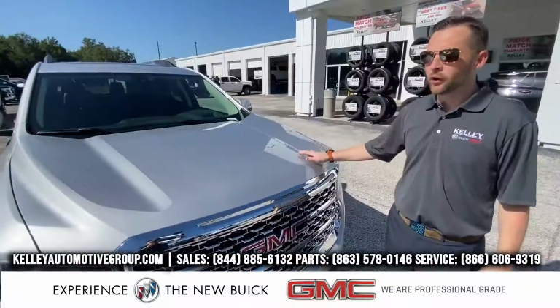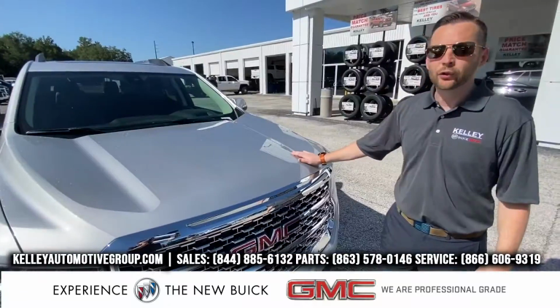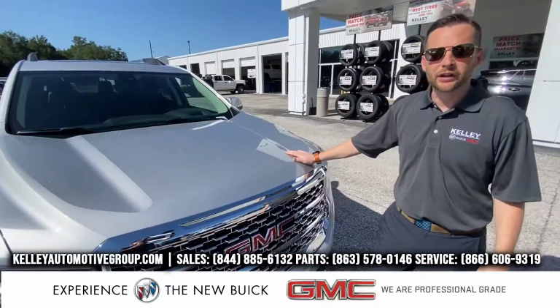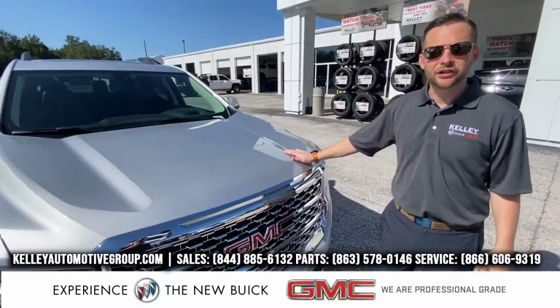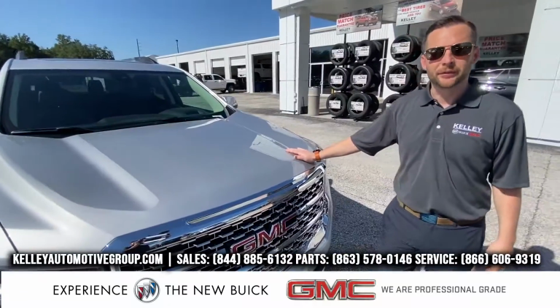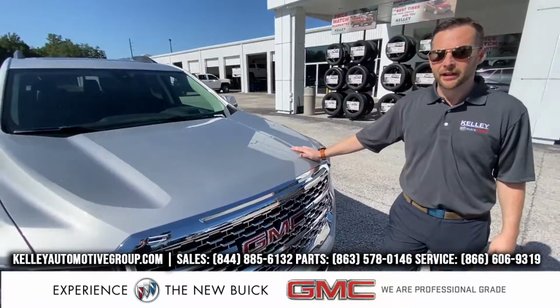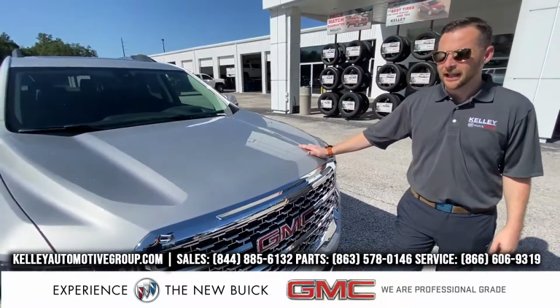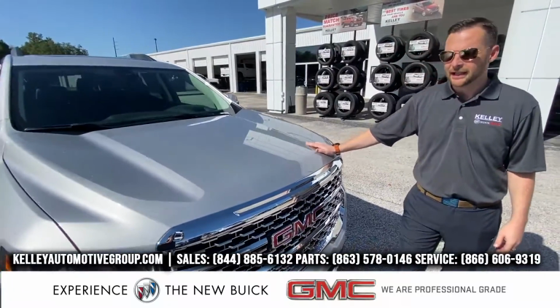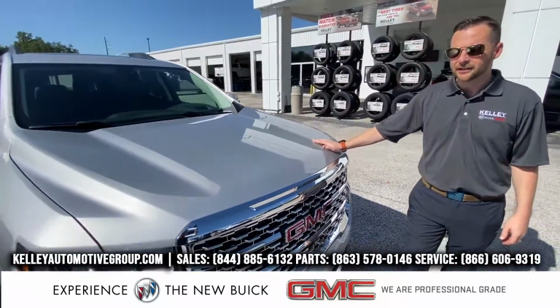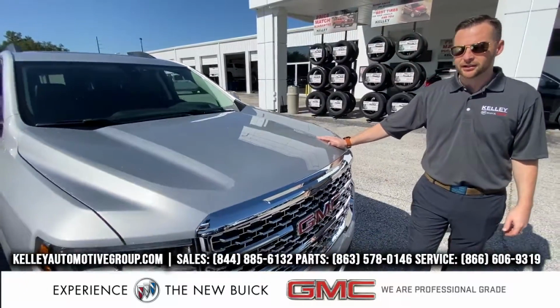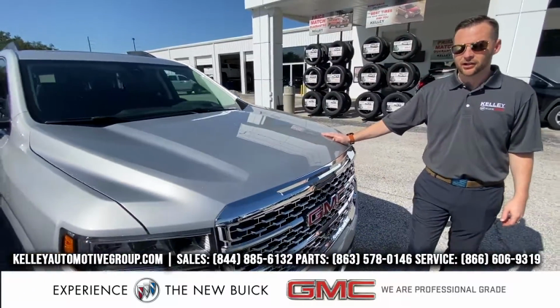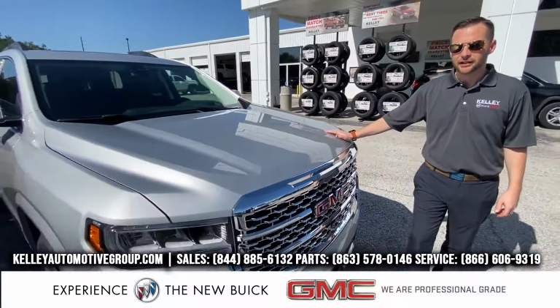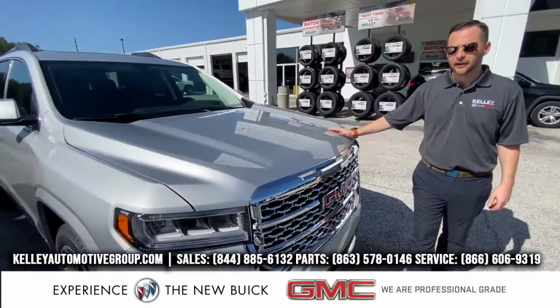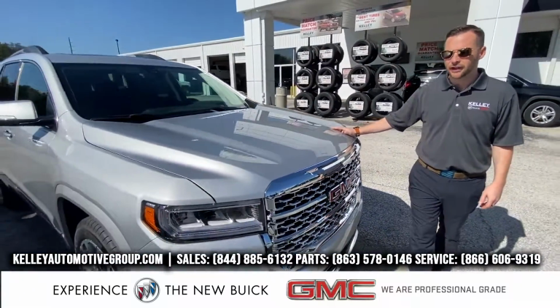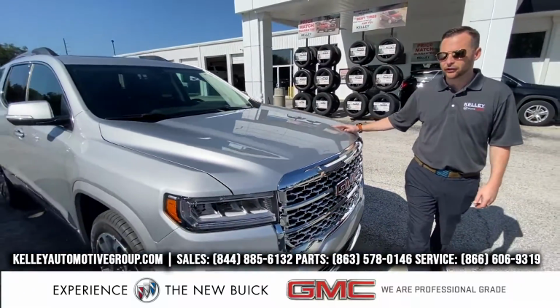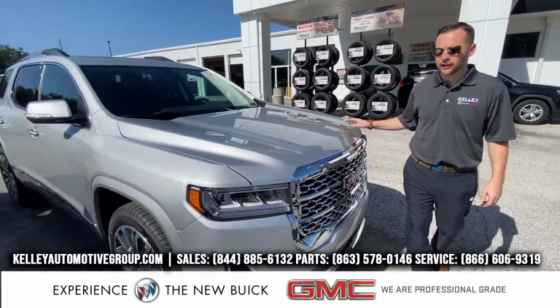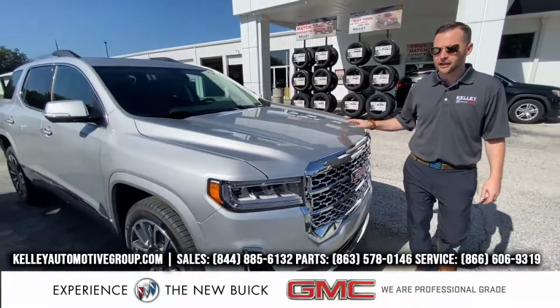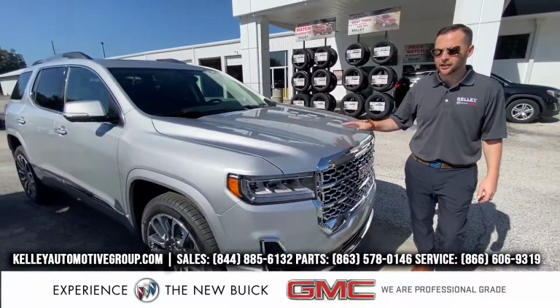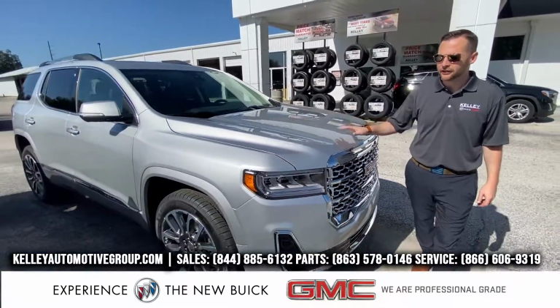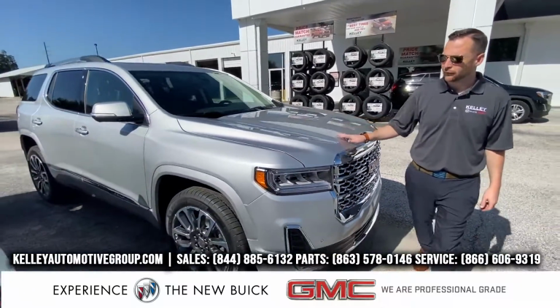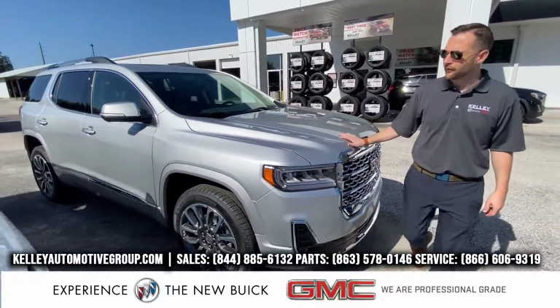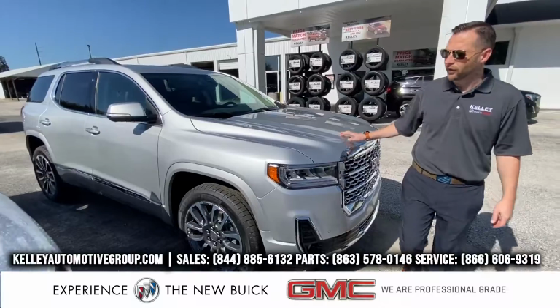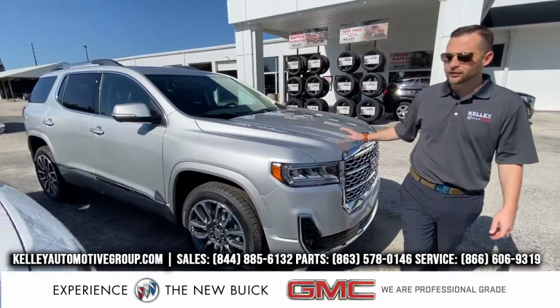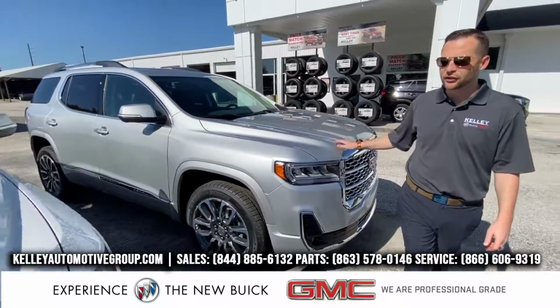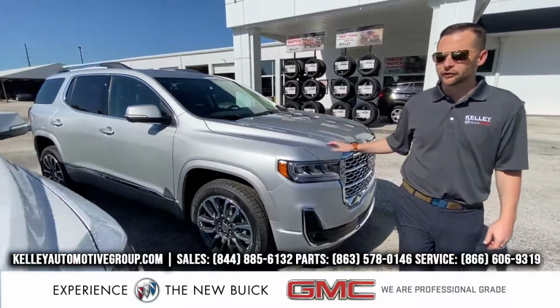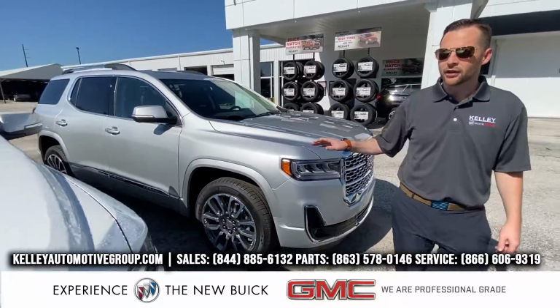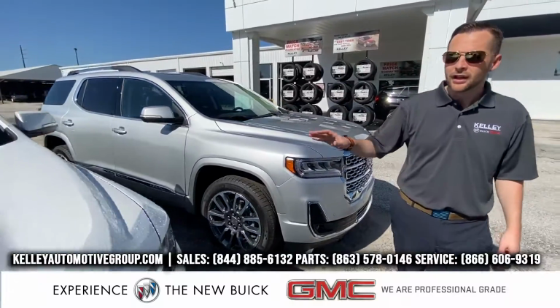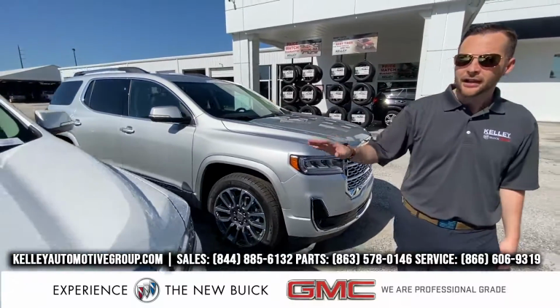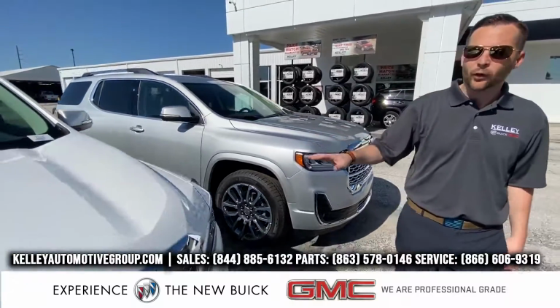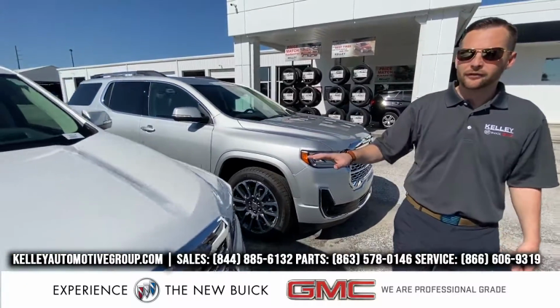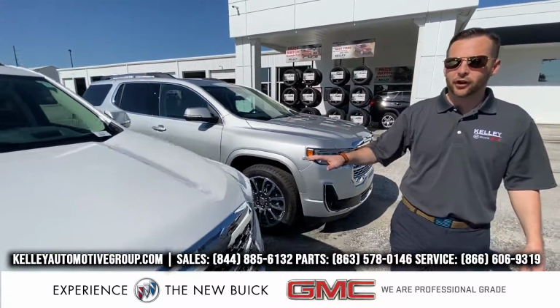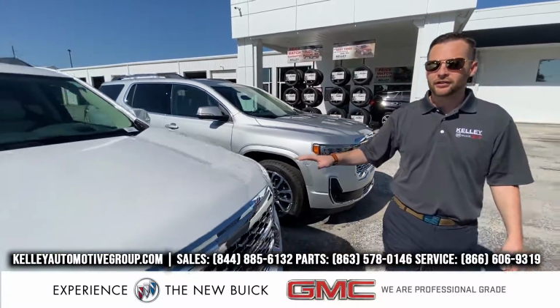The 2020 GMC Acadia Denali — I've got two Acadia Denalis here right up front, Silver and White Frost.